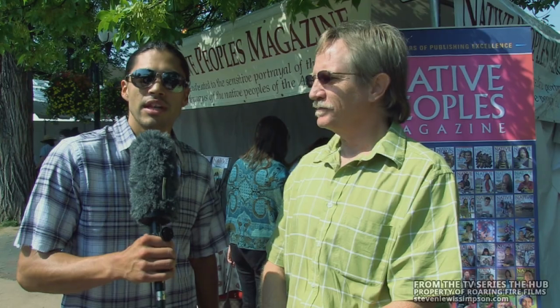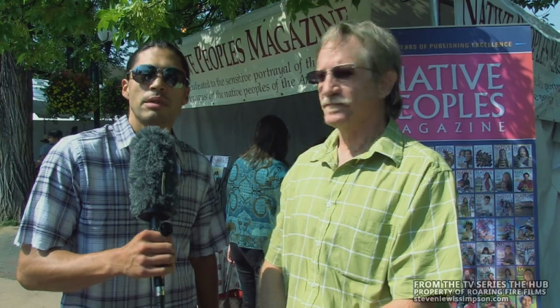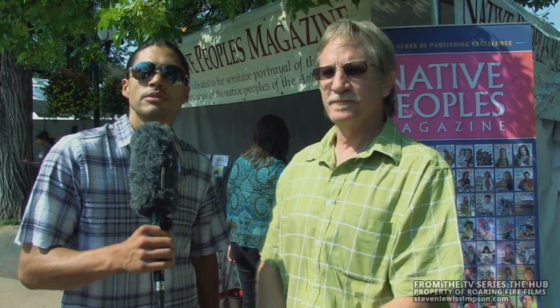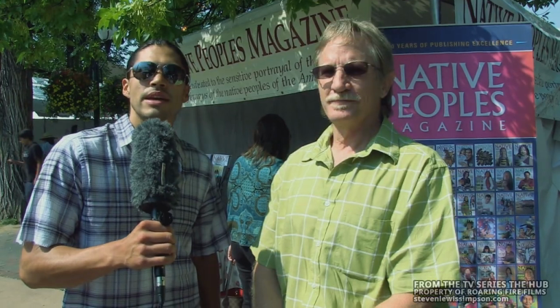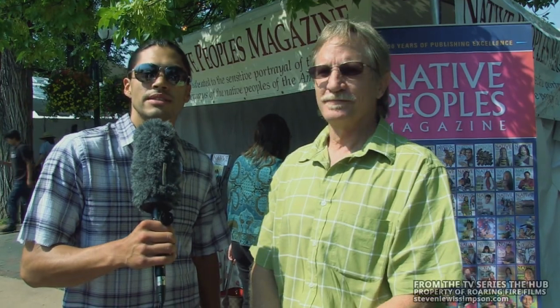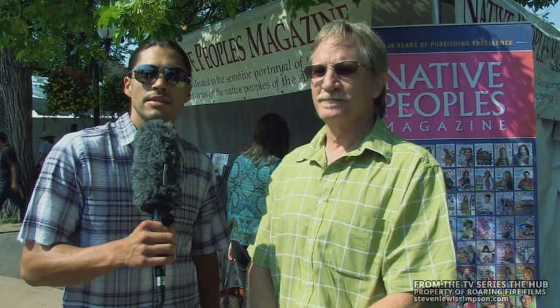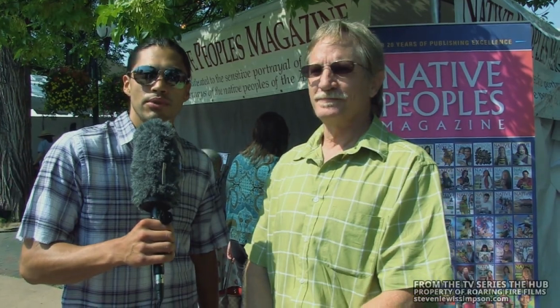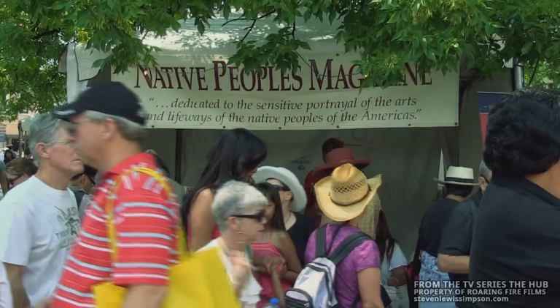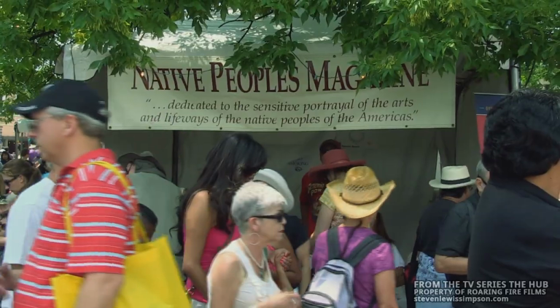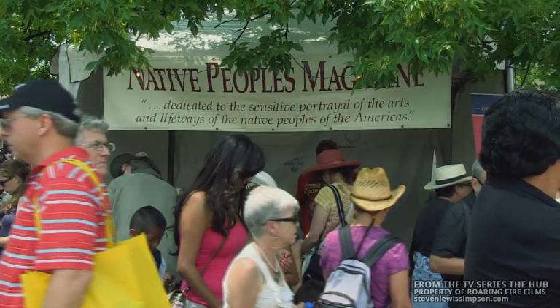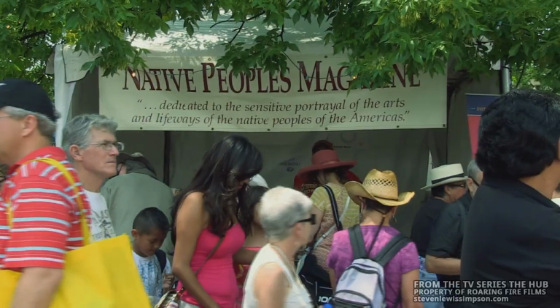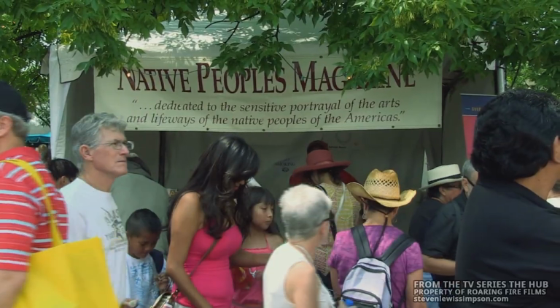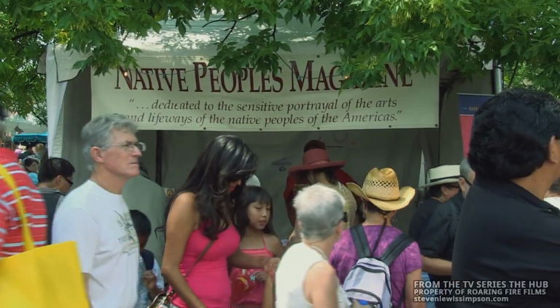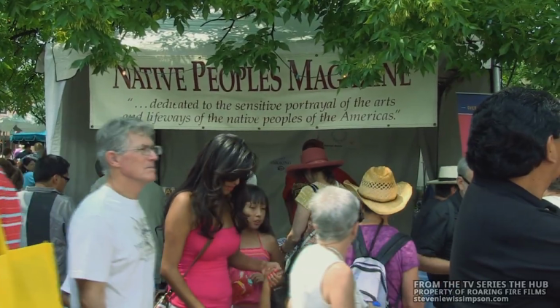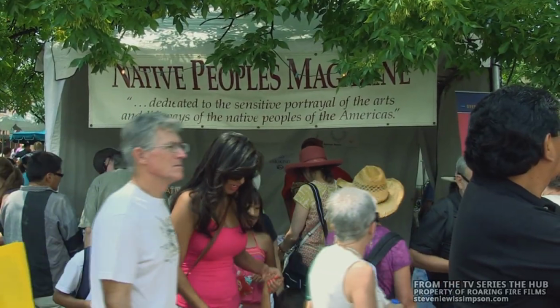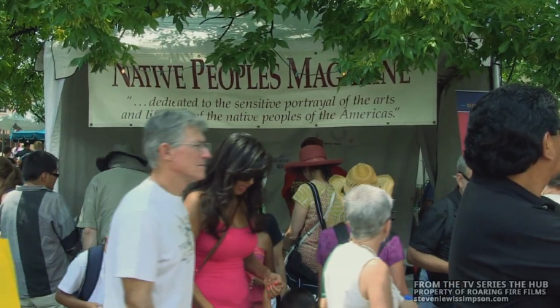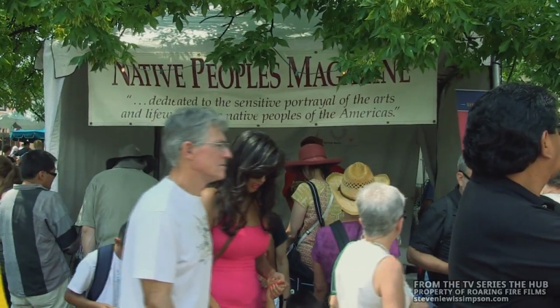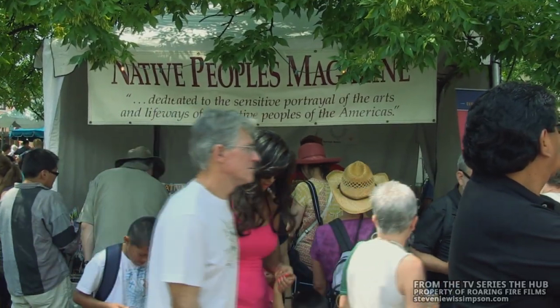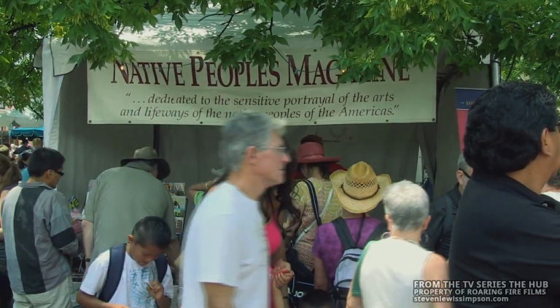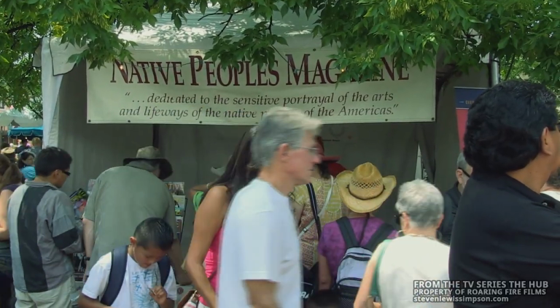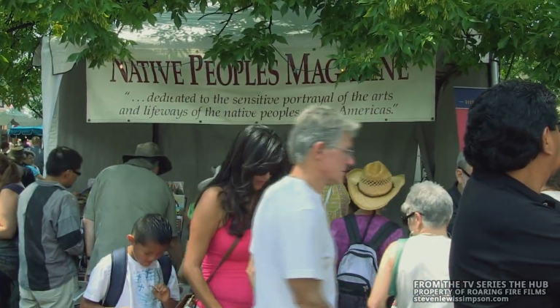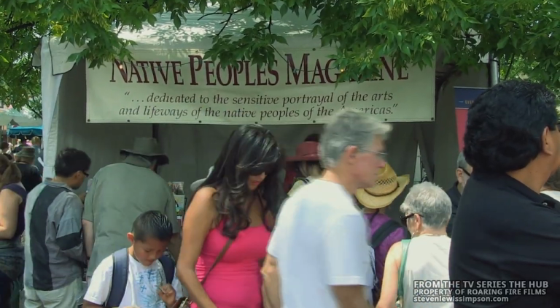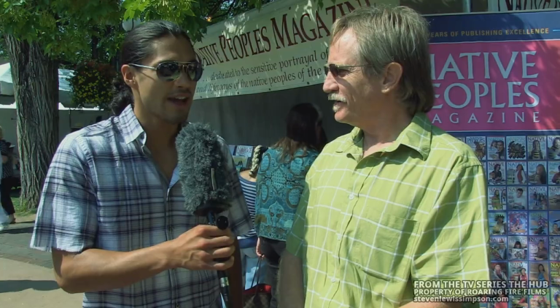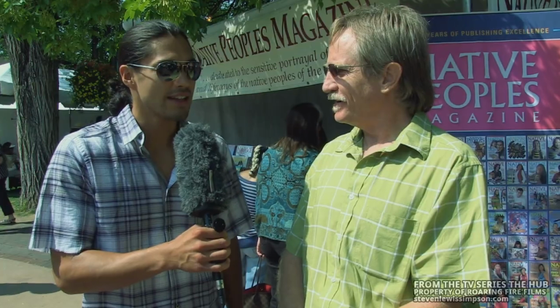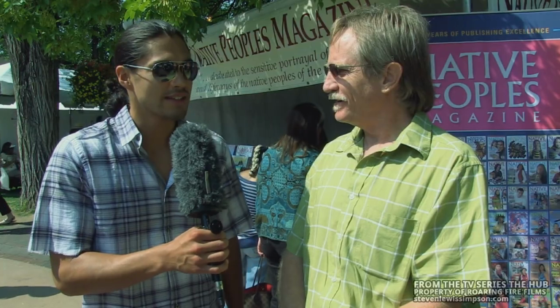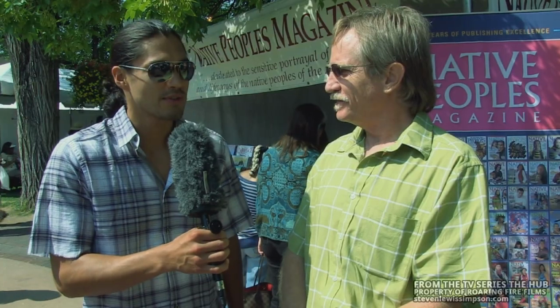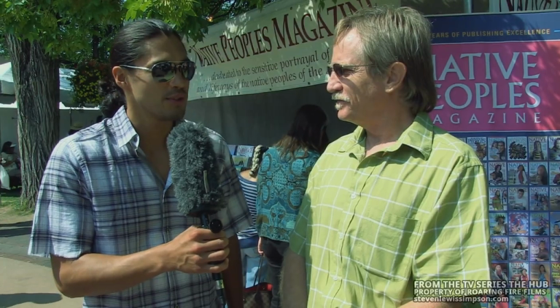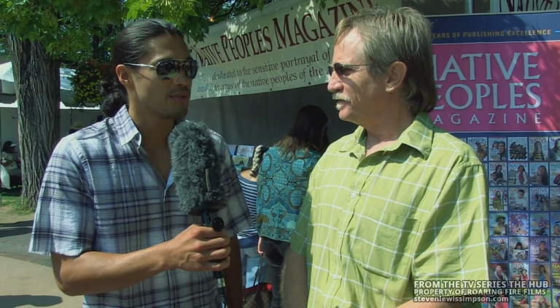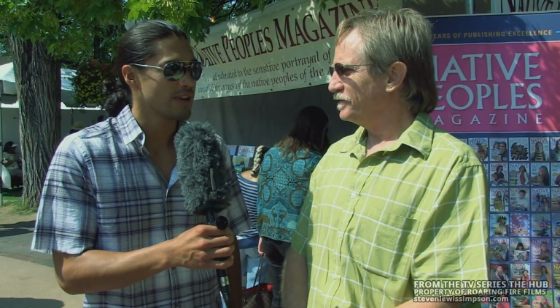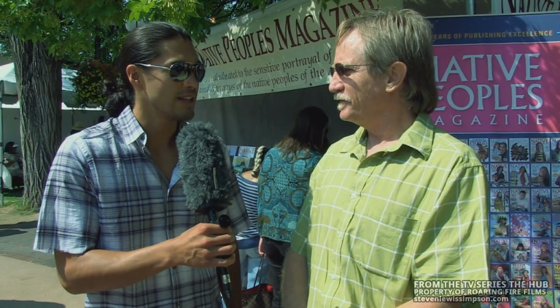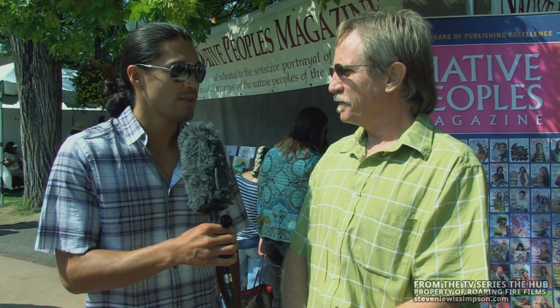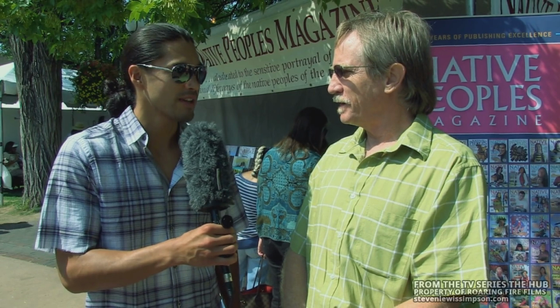We're at the Native People's Magazine booth at Indian Market with the editor Daniel Gibson. What are the highlights for you for Indian Market?